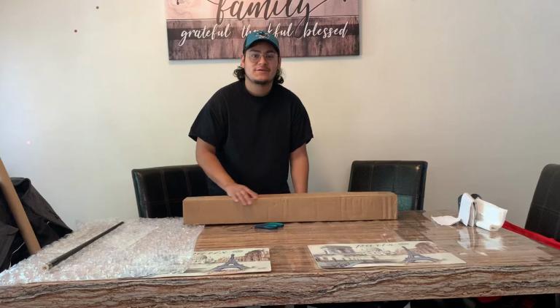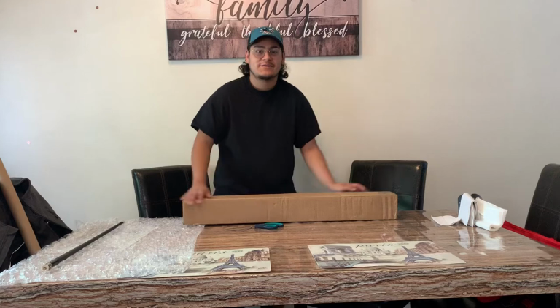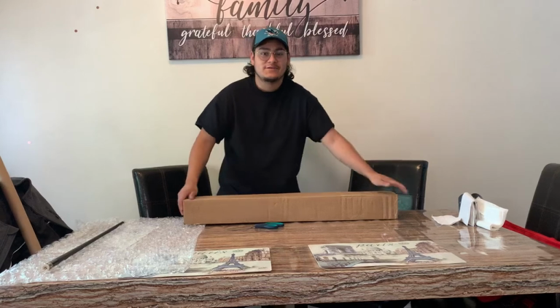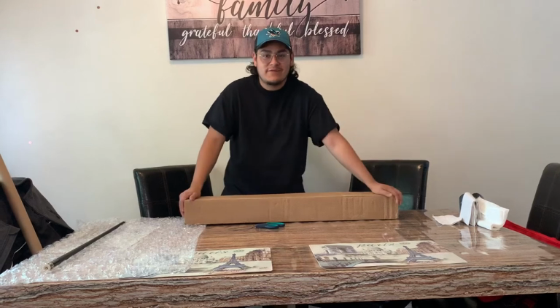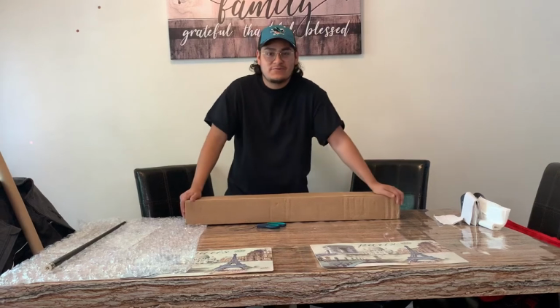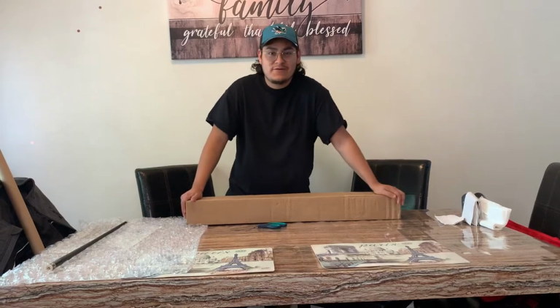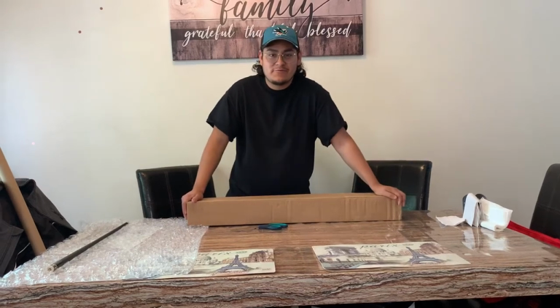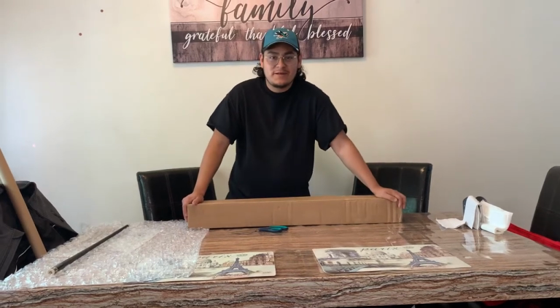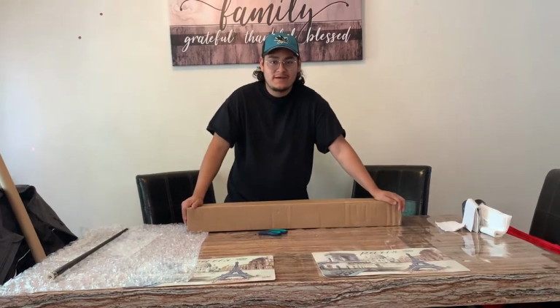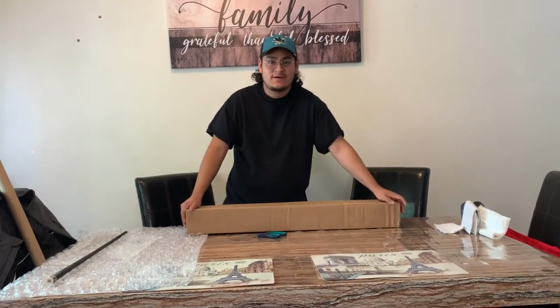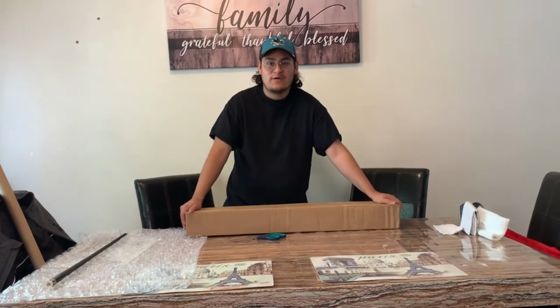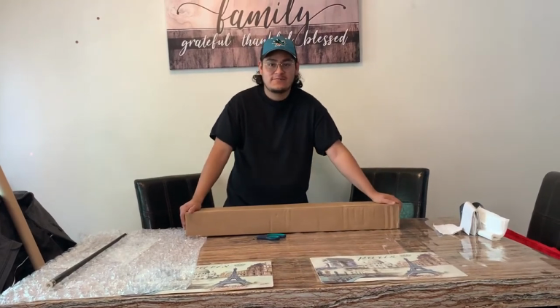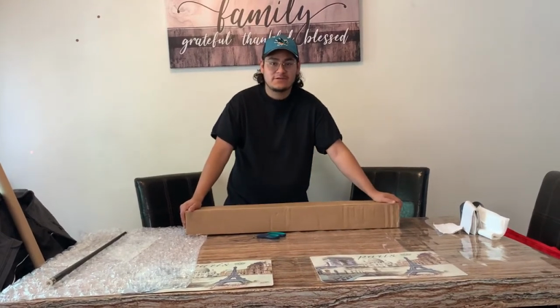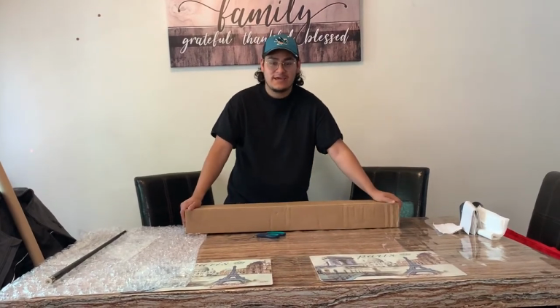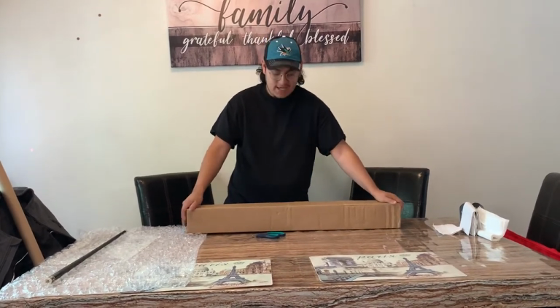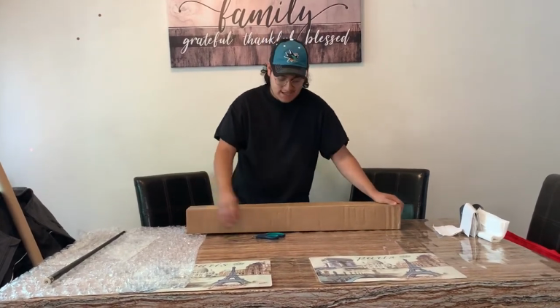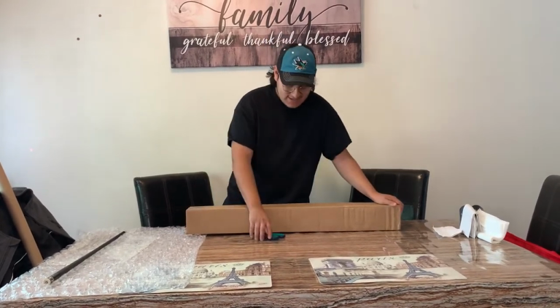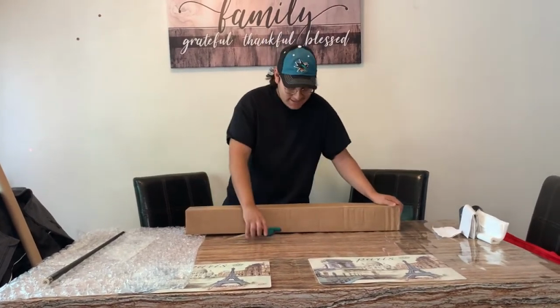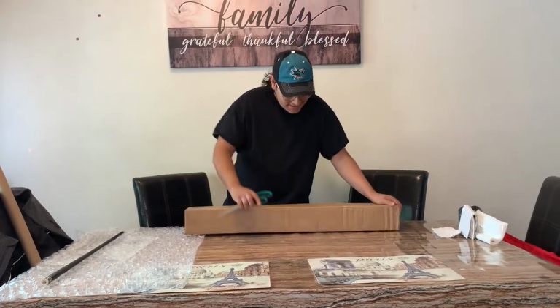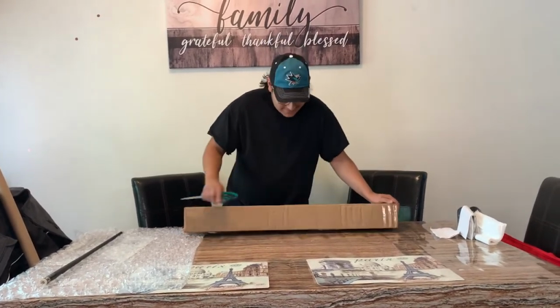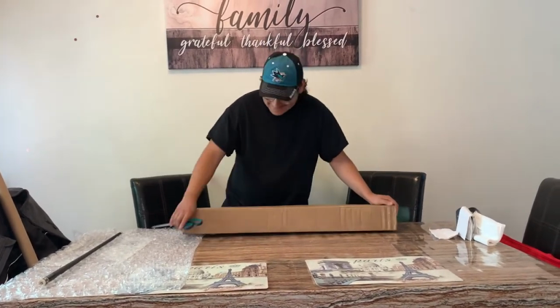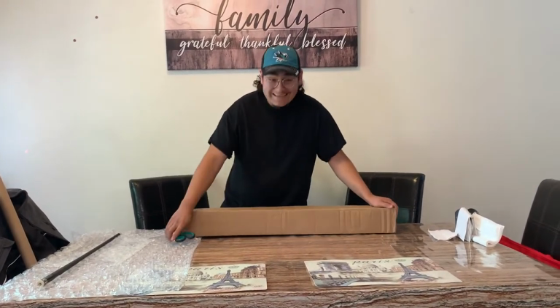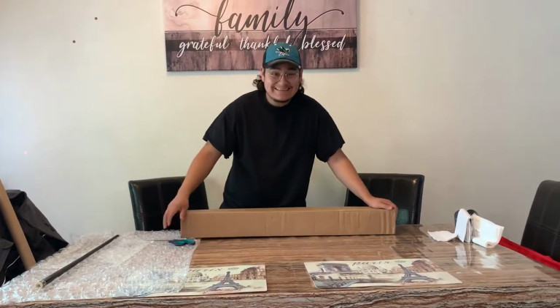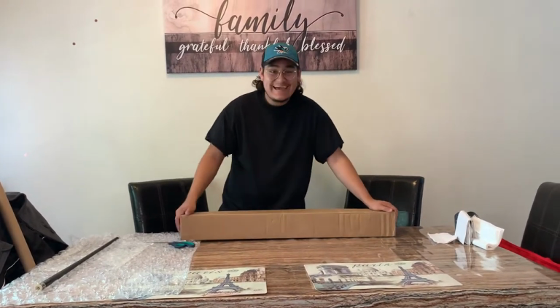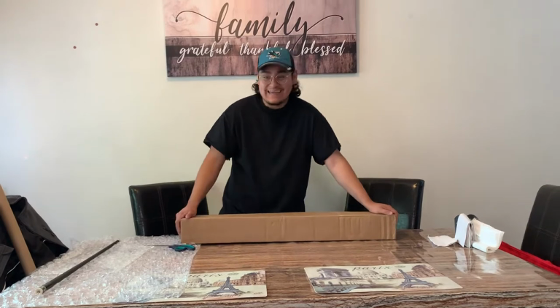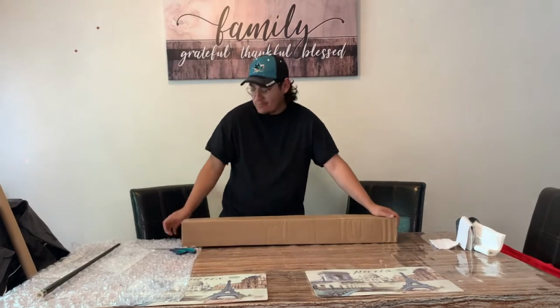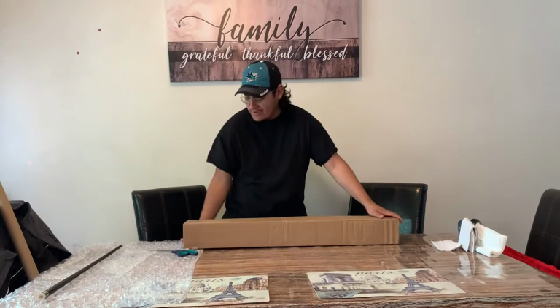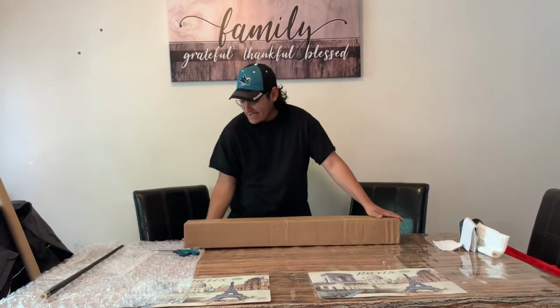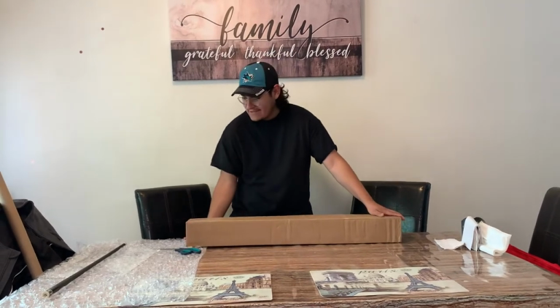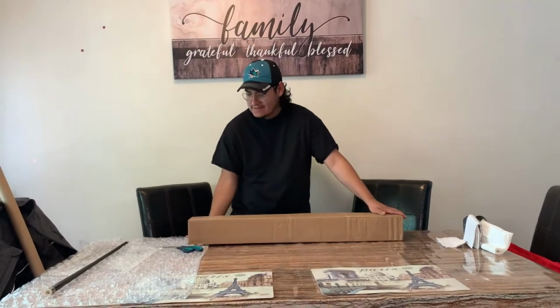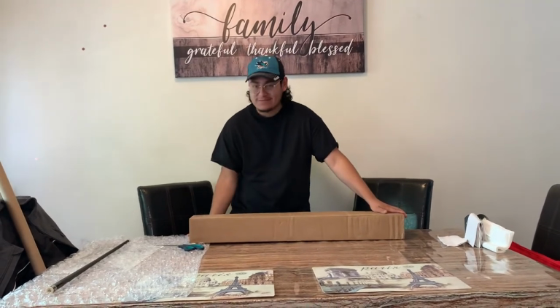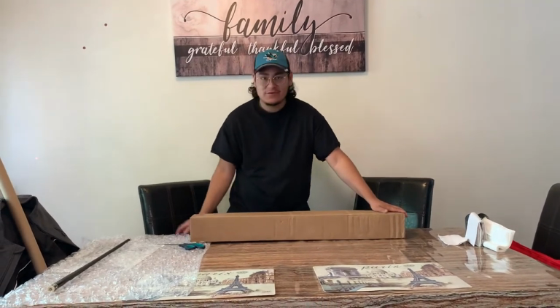Good afternoon everyone. Hope you're having a good day. Today's the day — your boy got his cue.